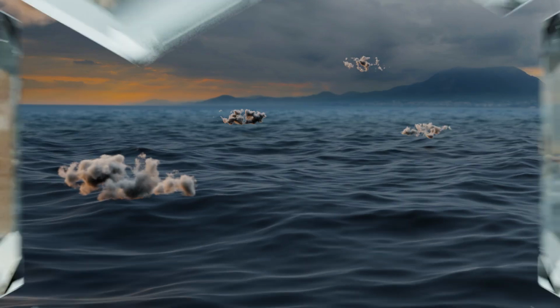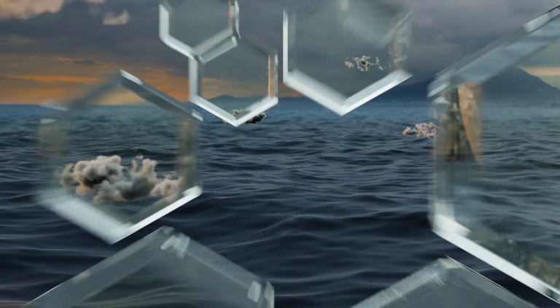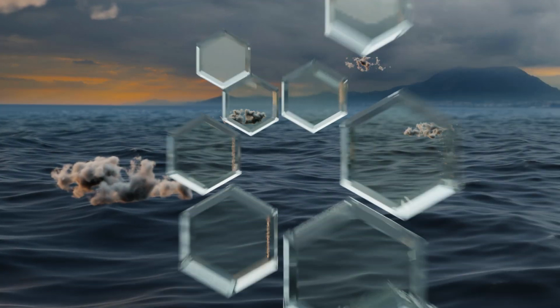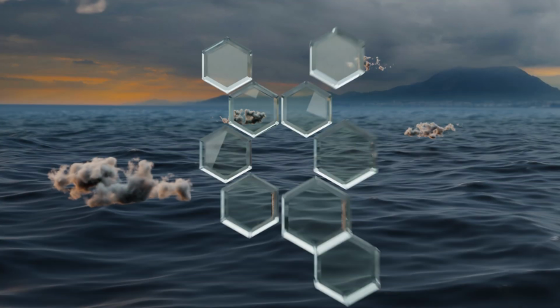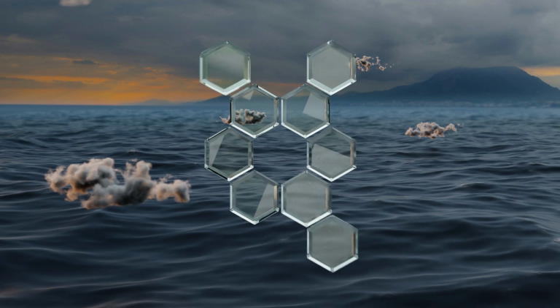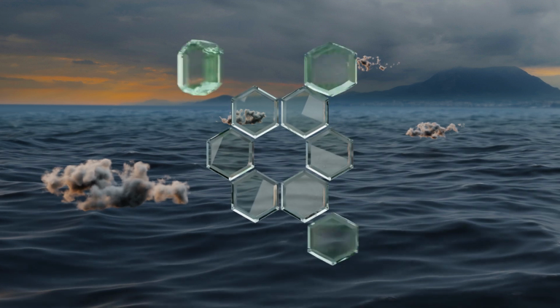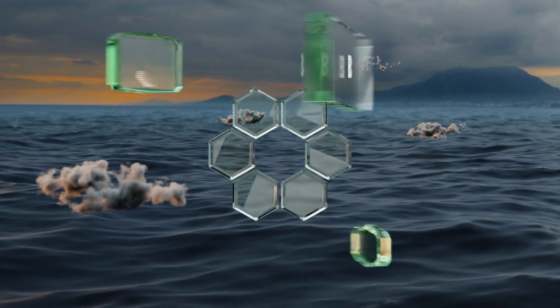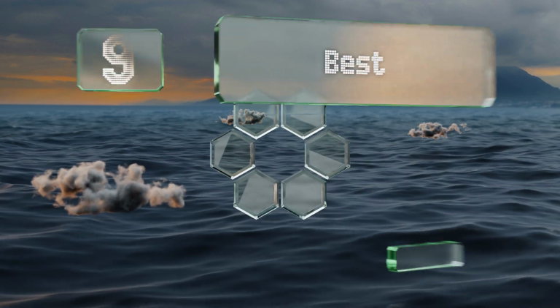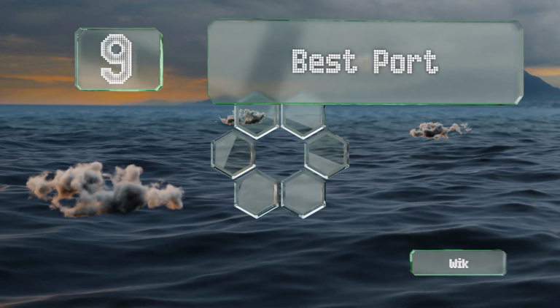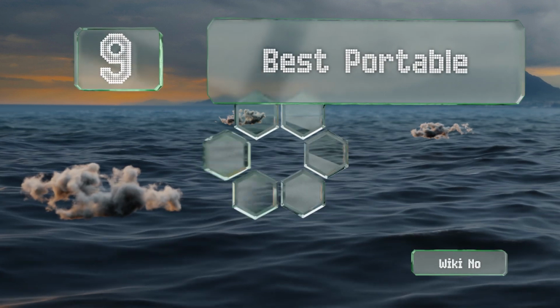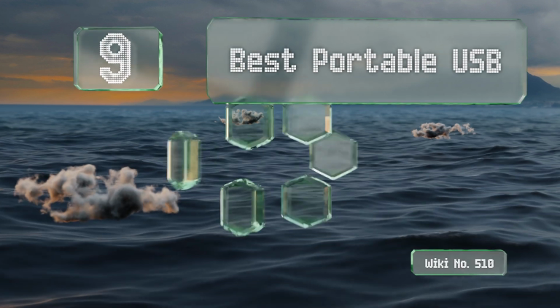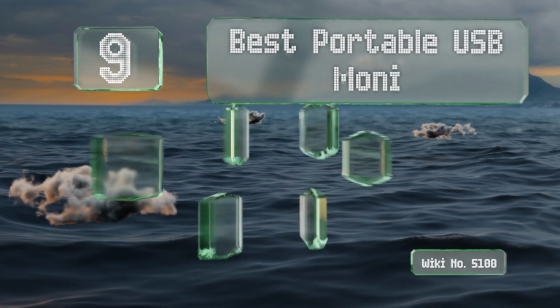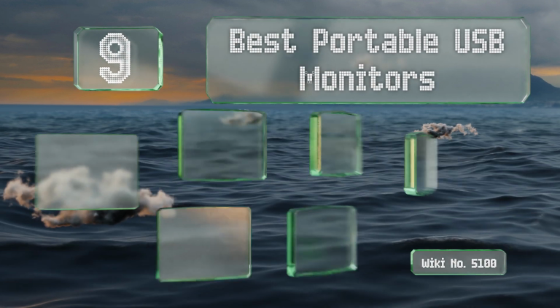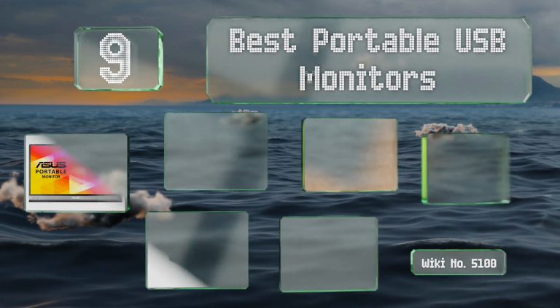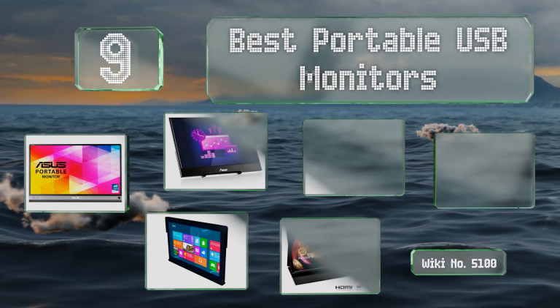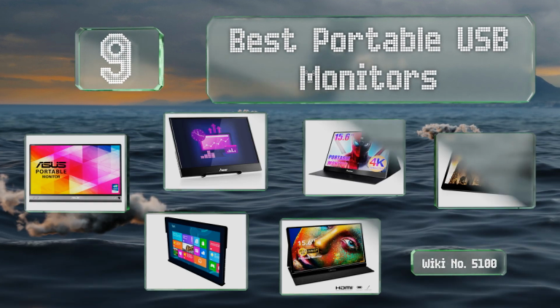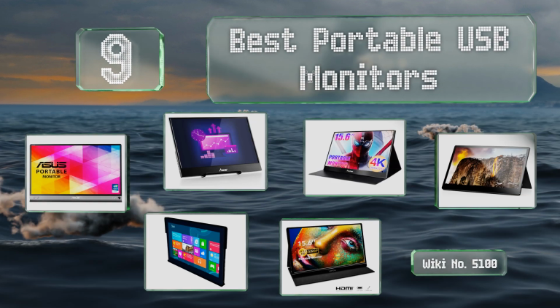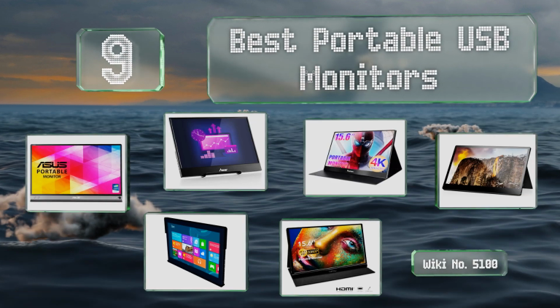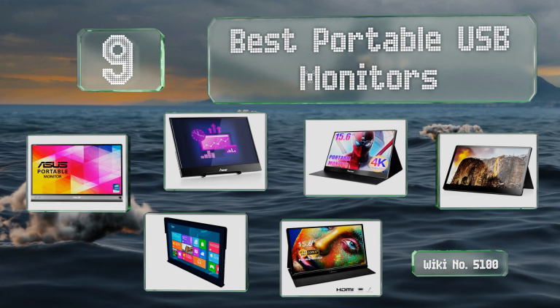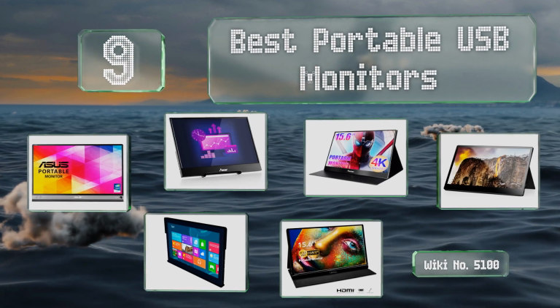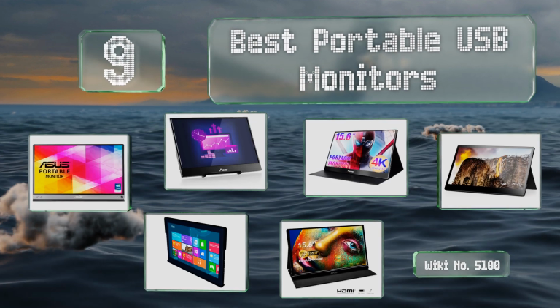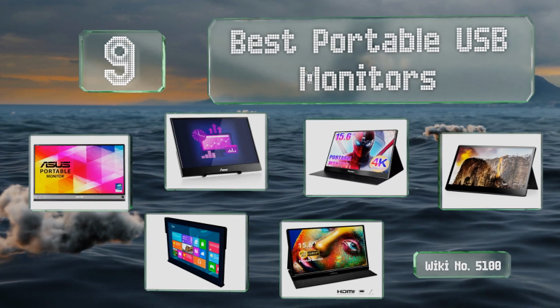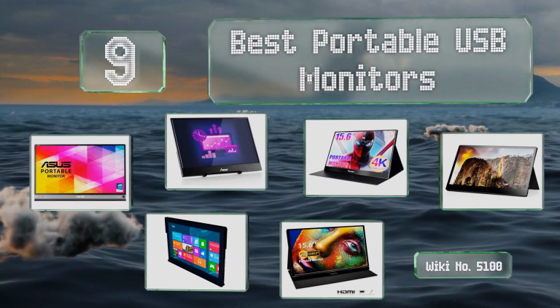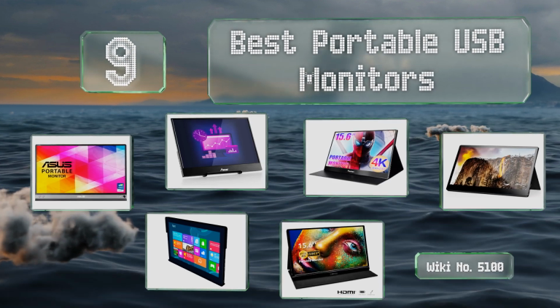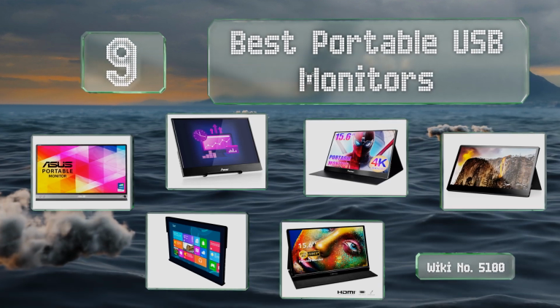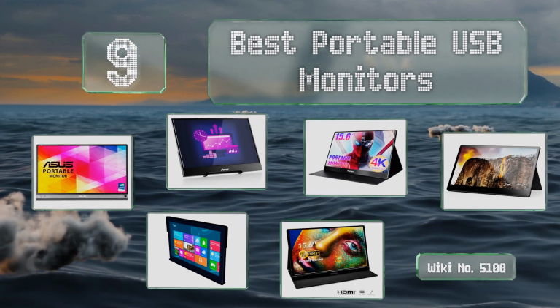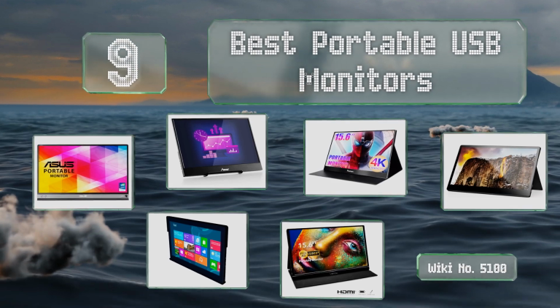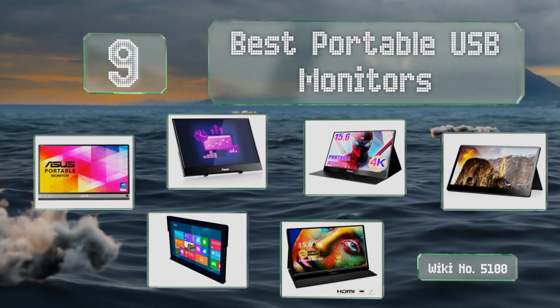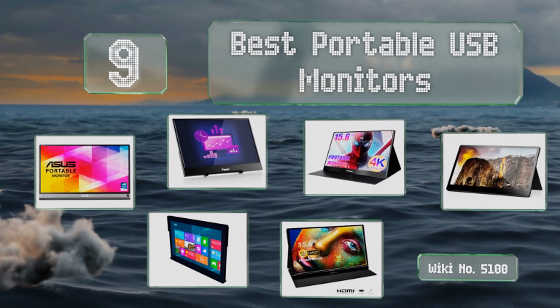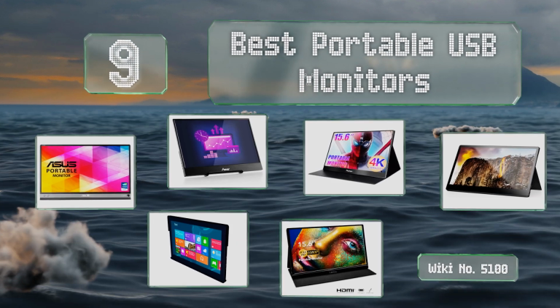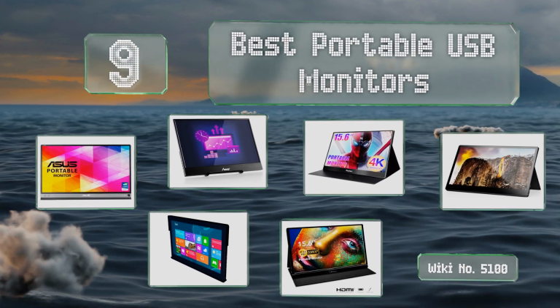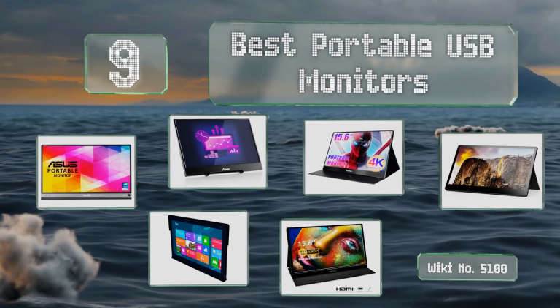EasyVid presents the nine best portable USB monitors. Let's get started with the list.